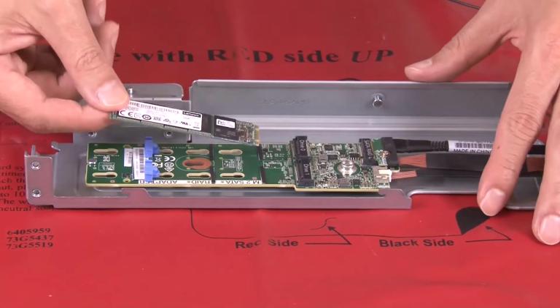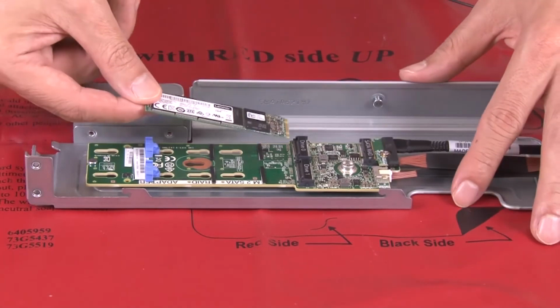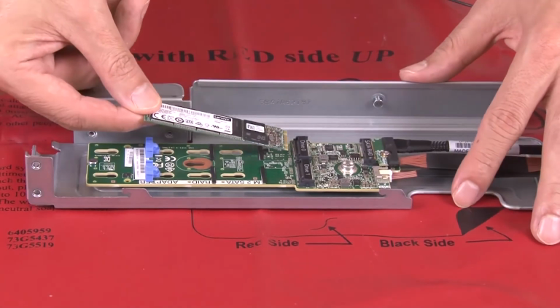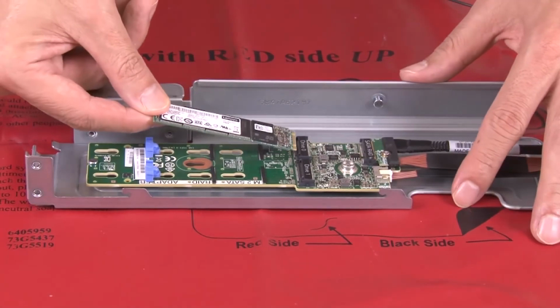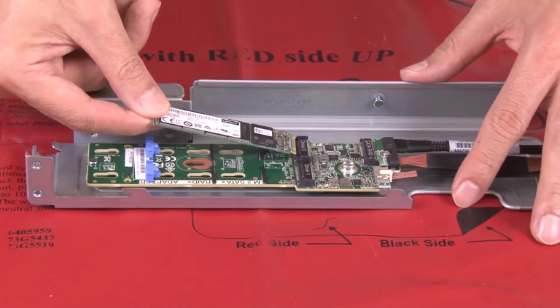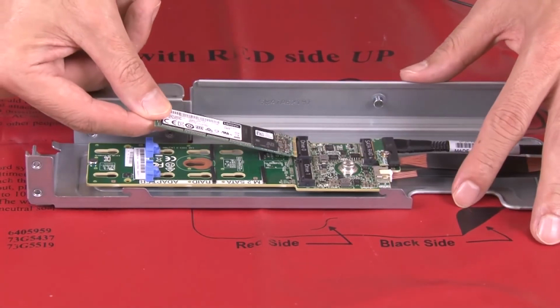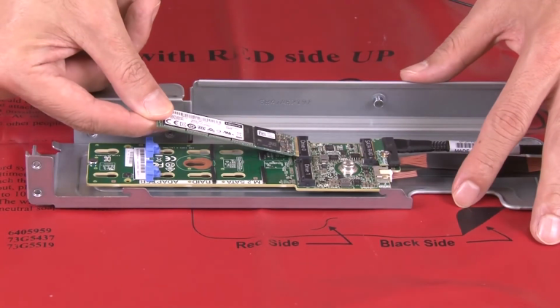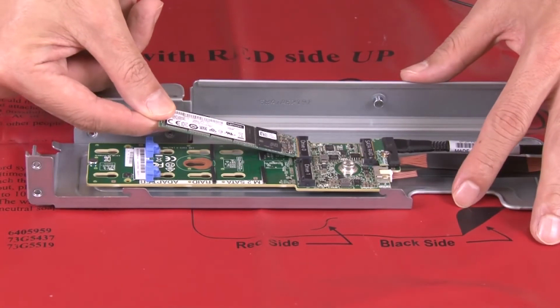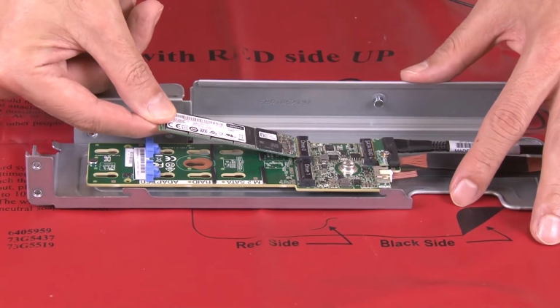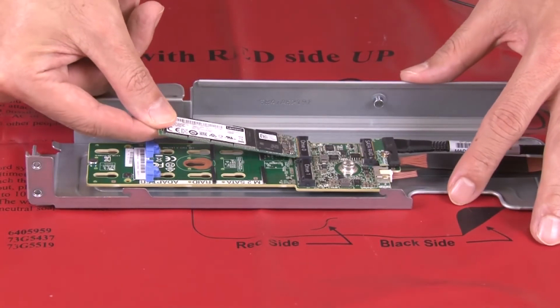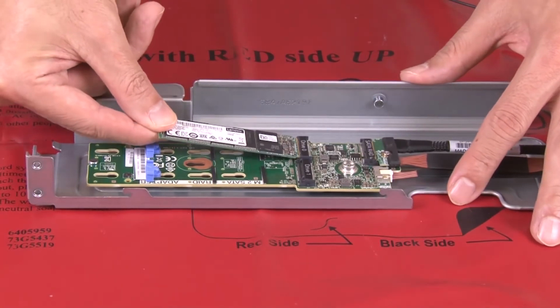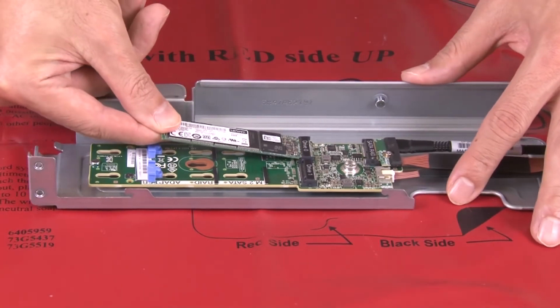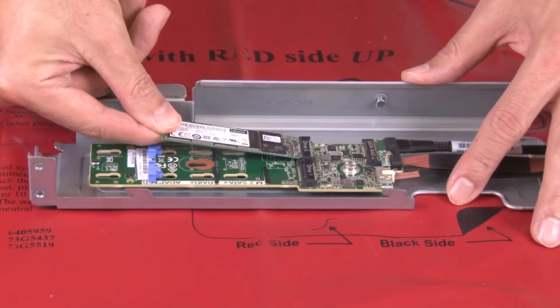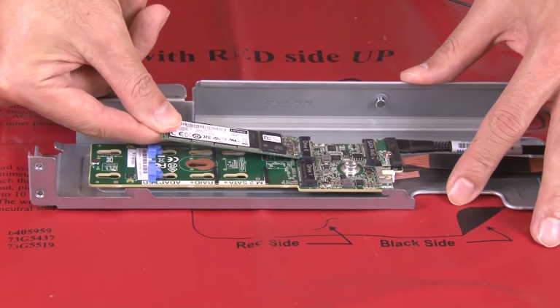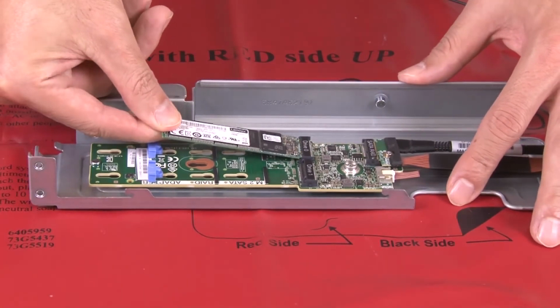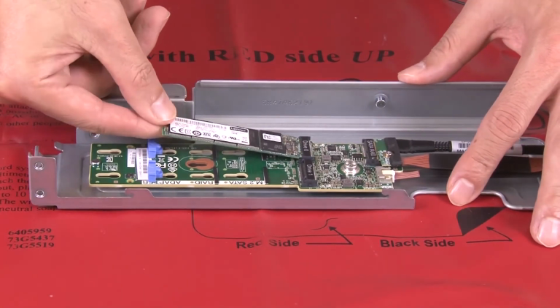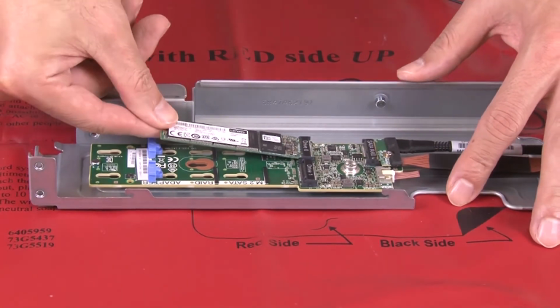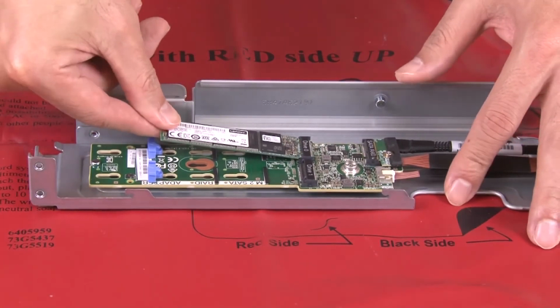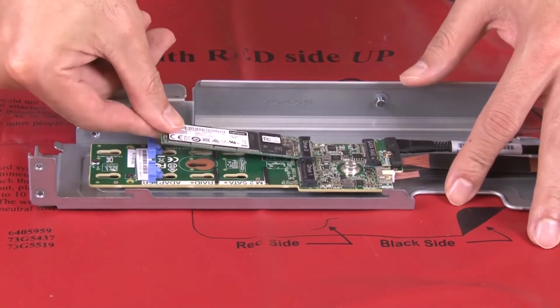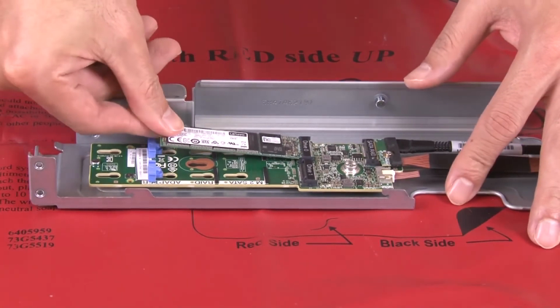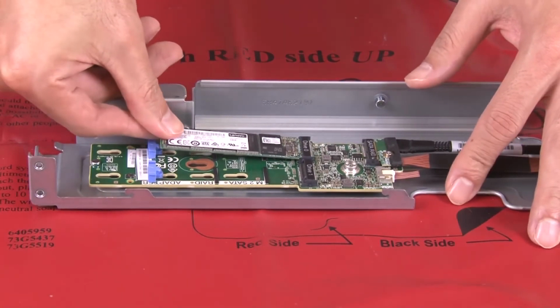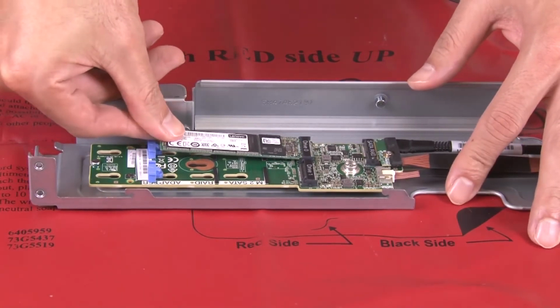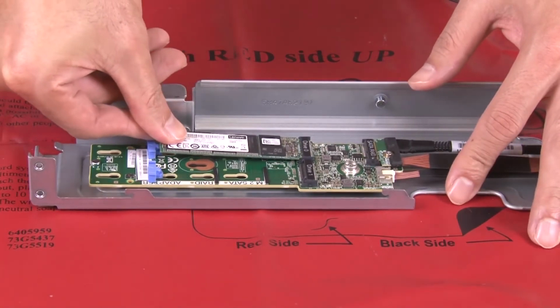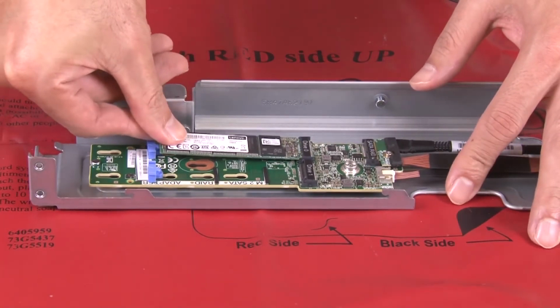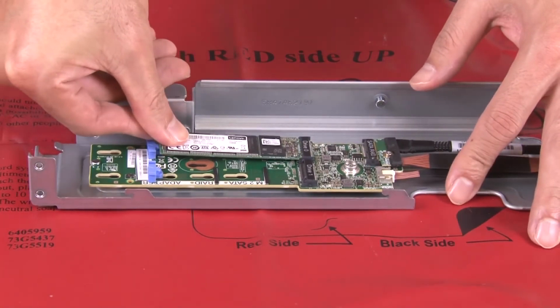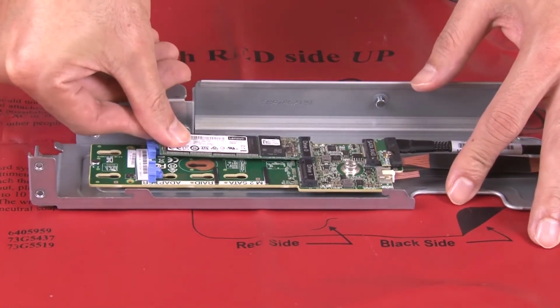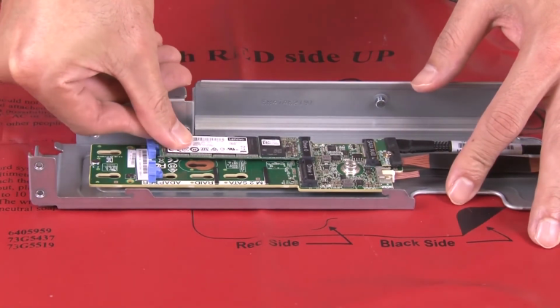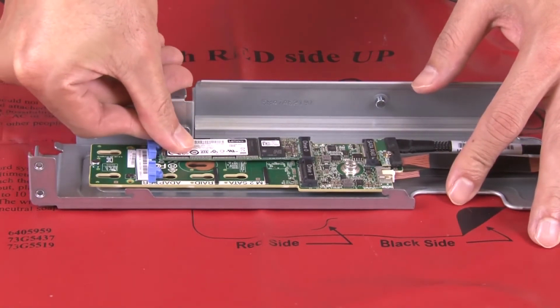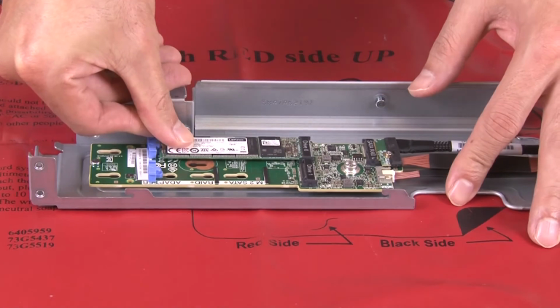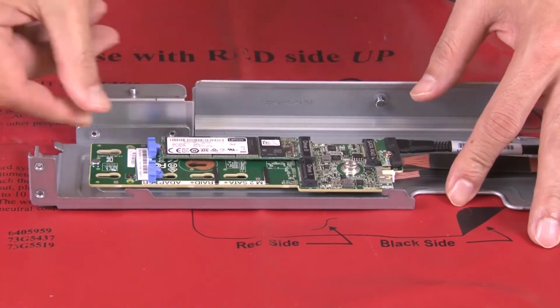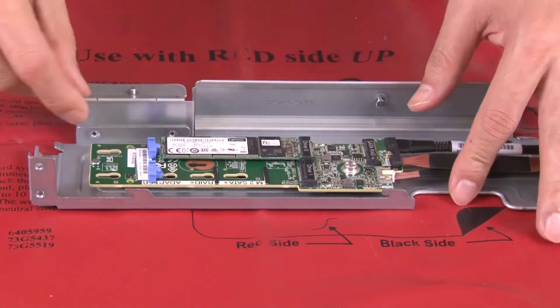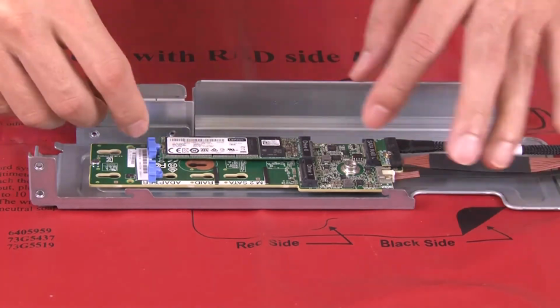Align the notch of the M.2 adapter with the pin on the chassis and push down the adapter.